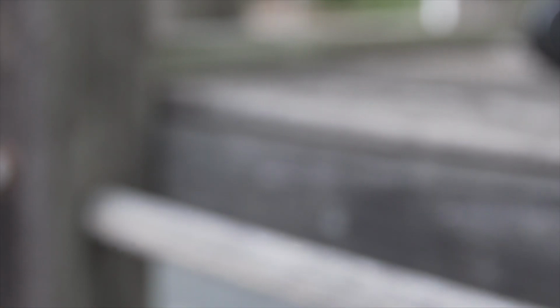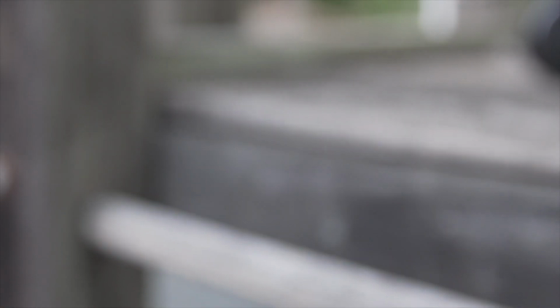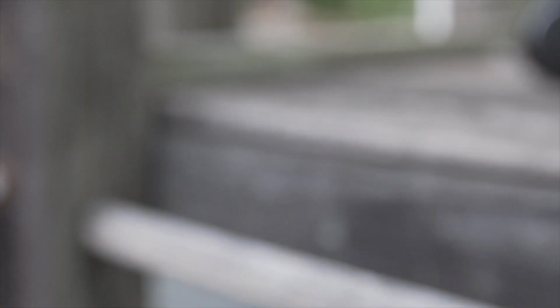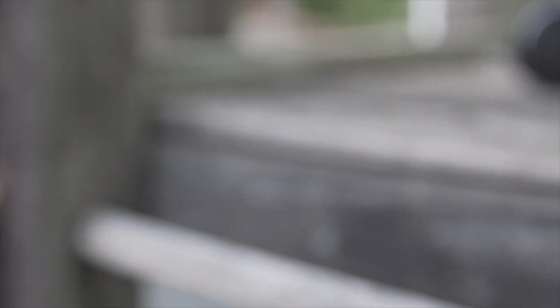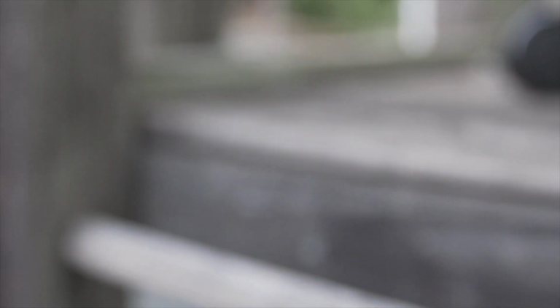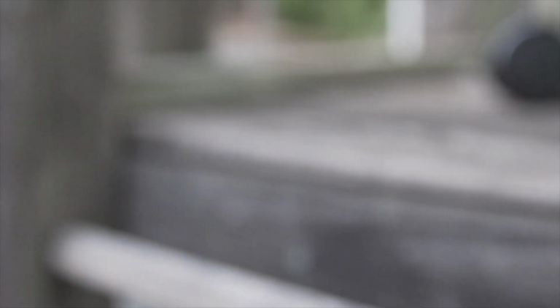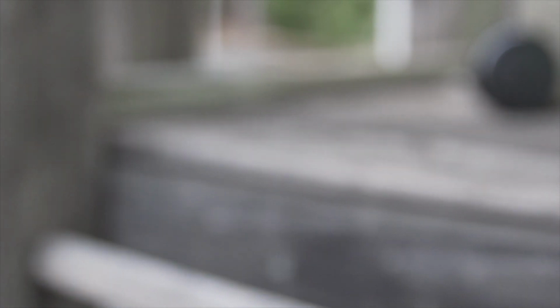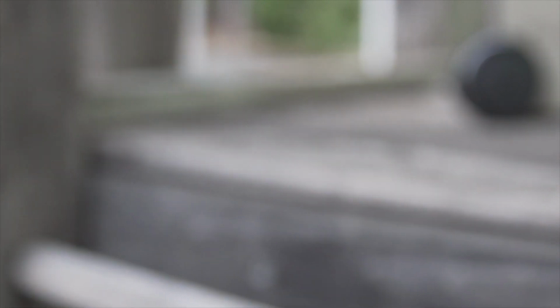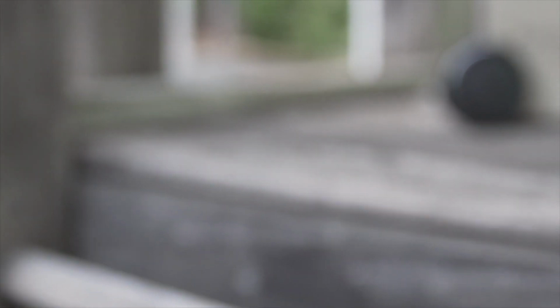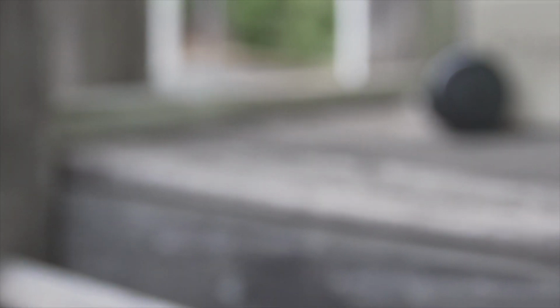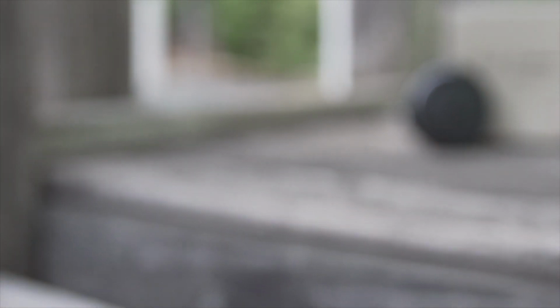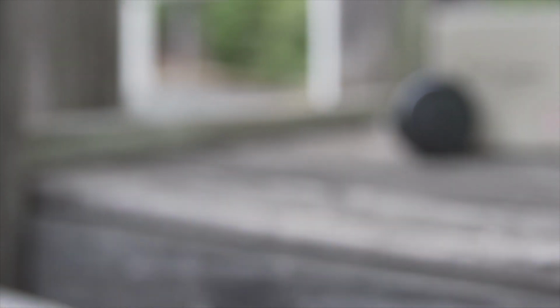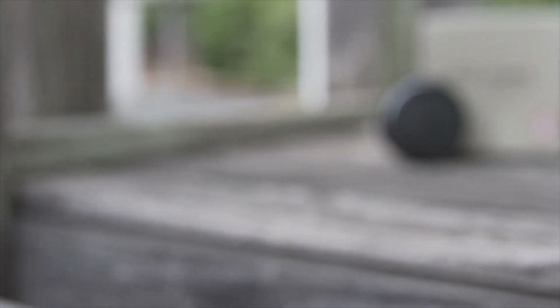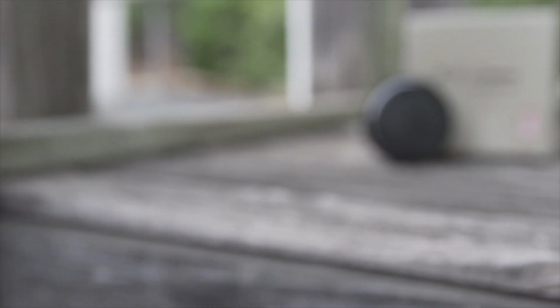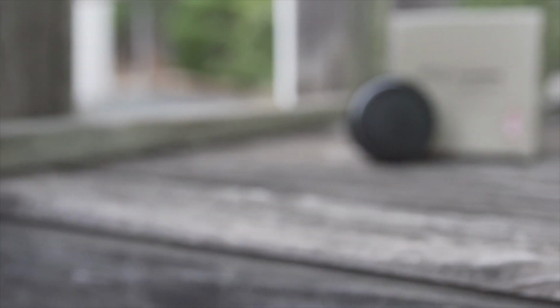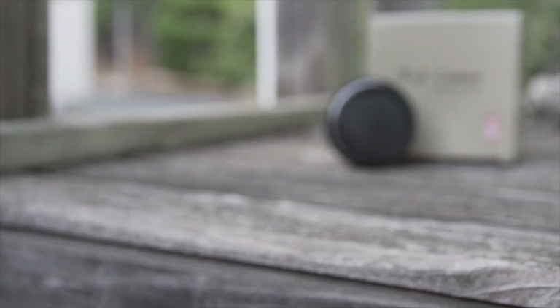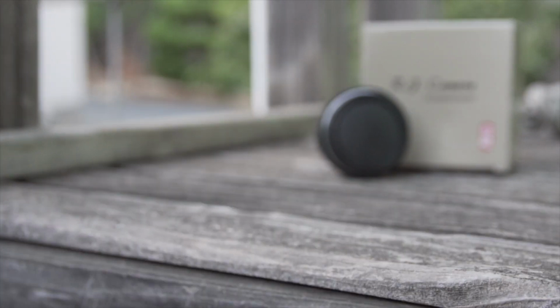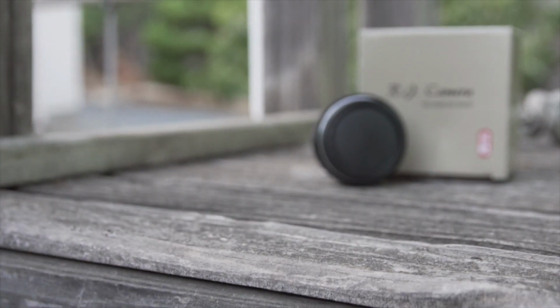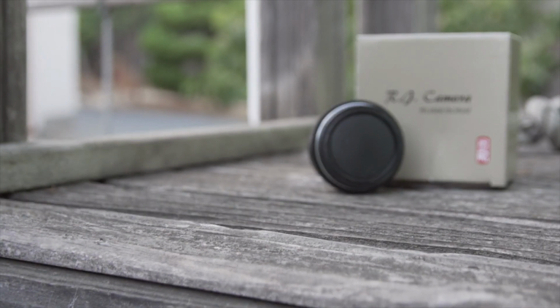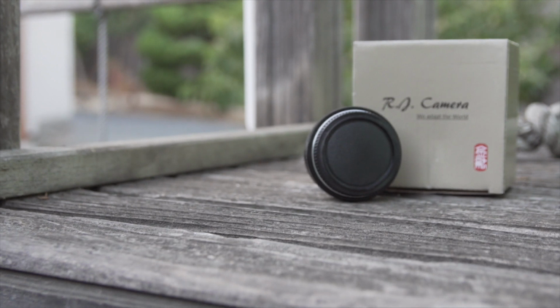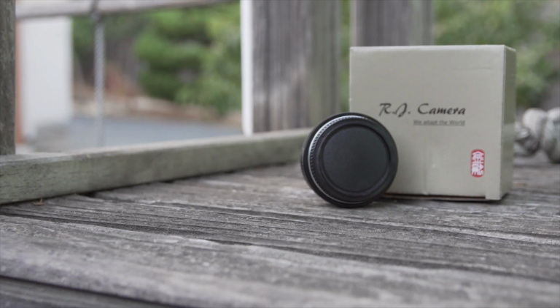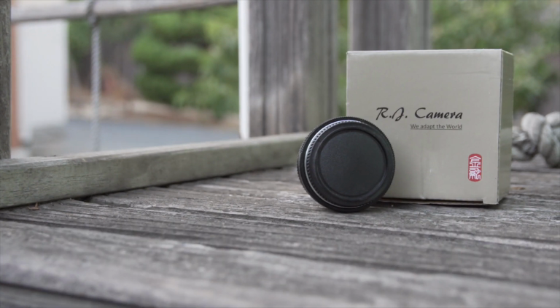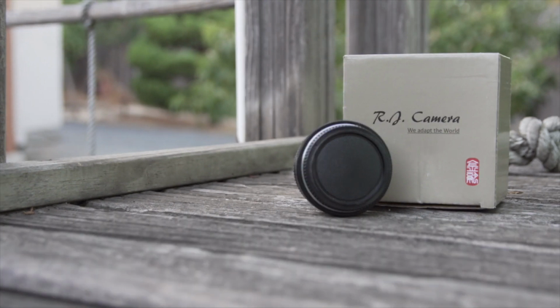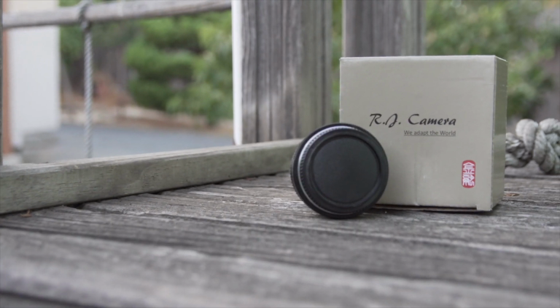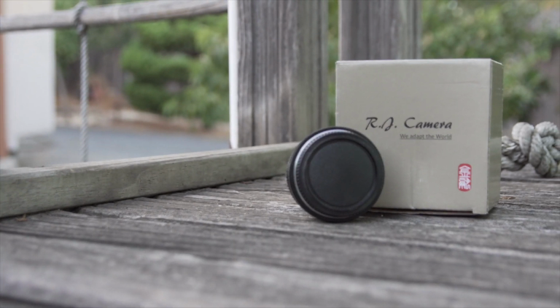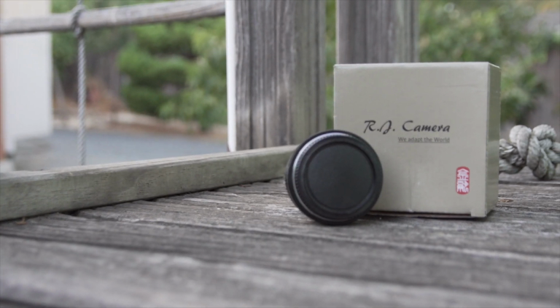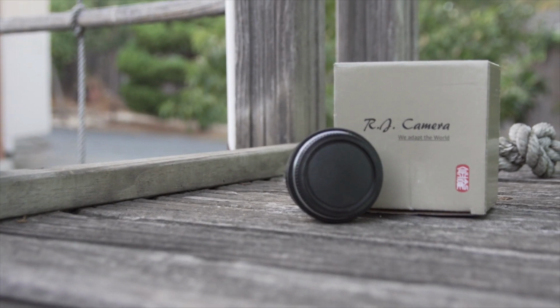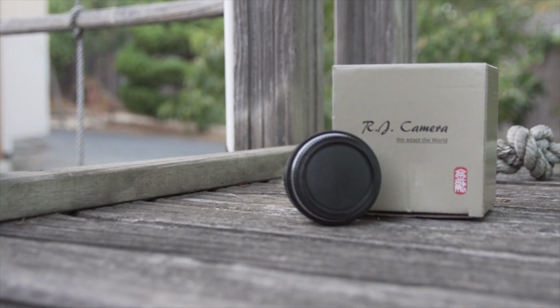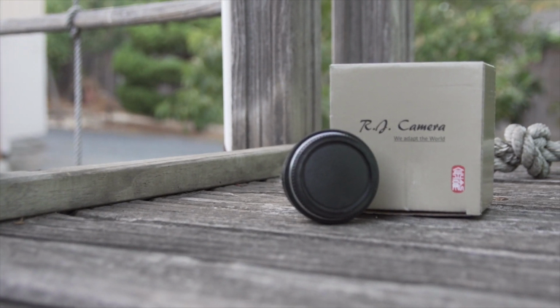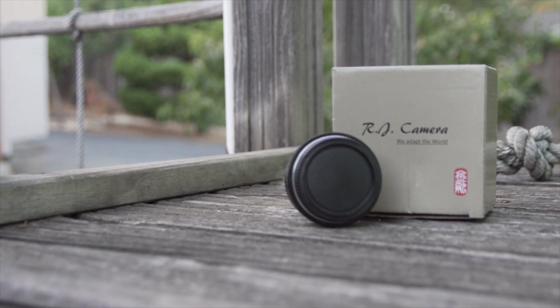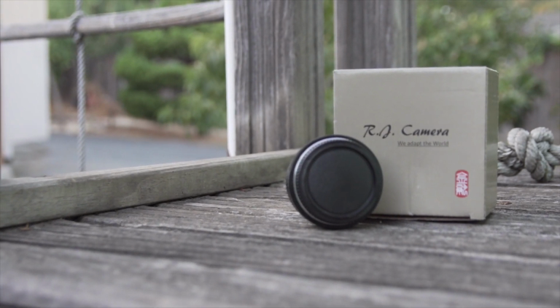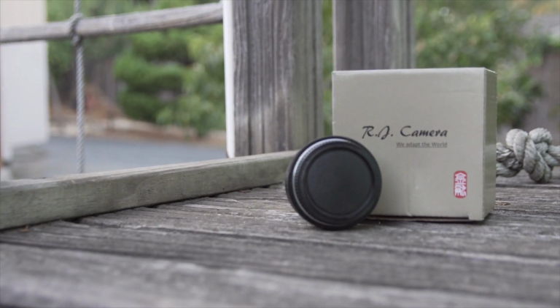Just wanted to thank y'all for watching my quick review on the RJ camera speed booster. Hope it helped — bye!